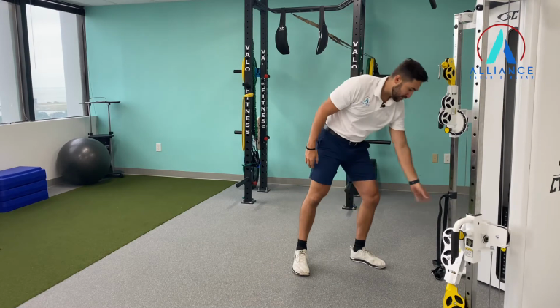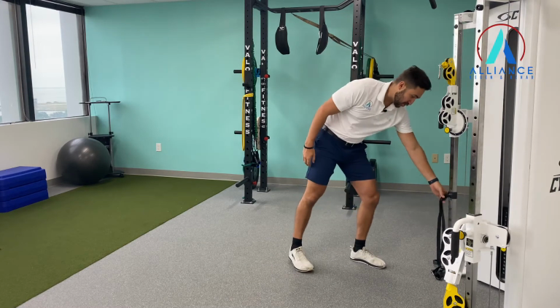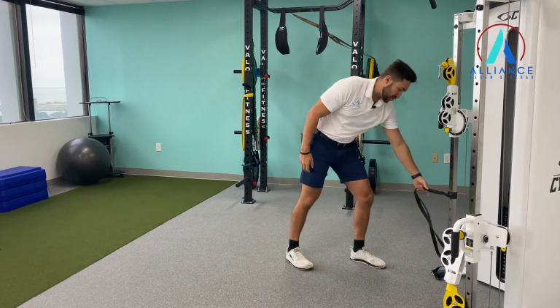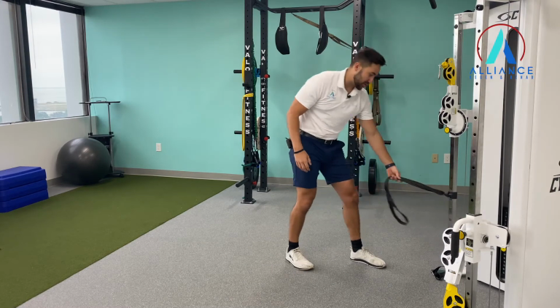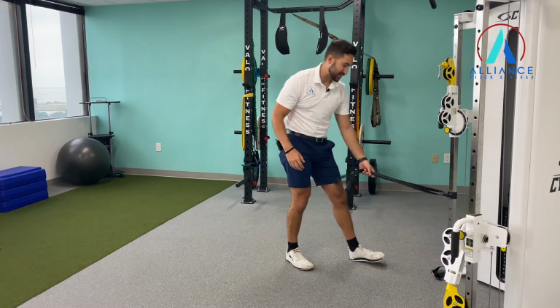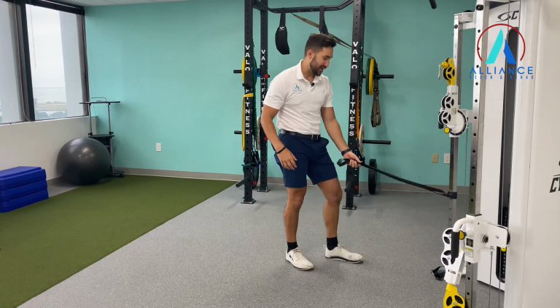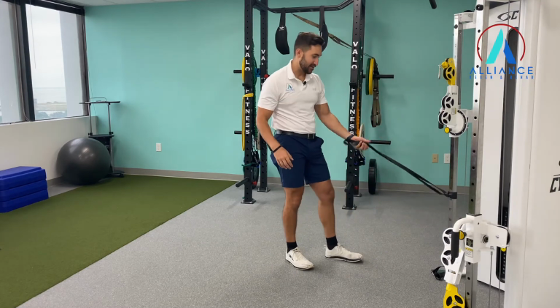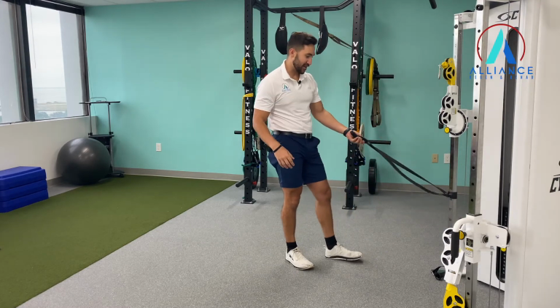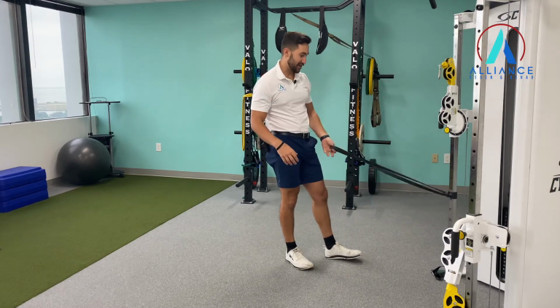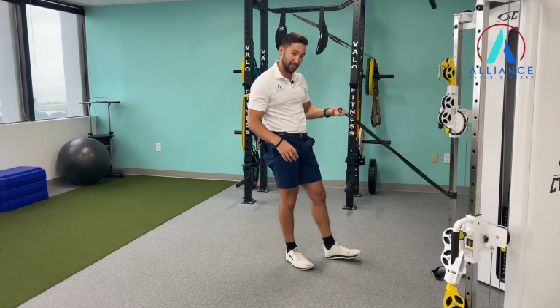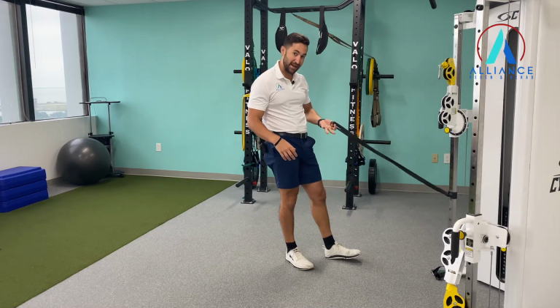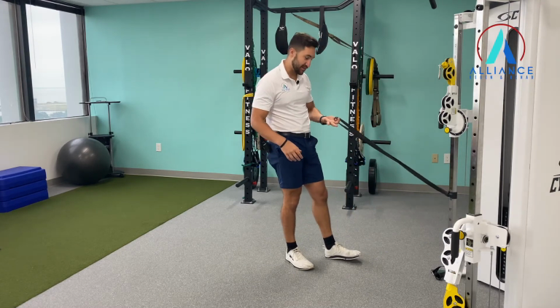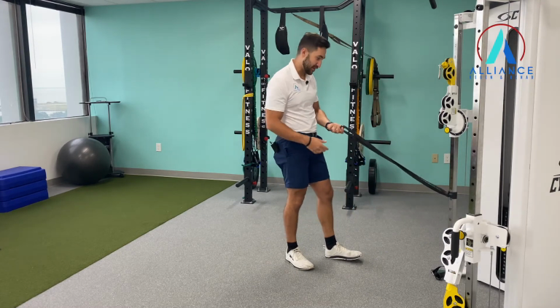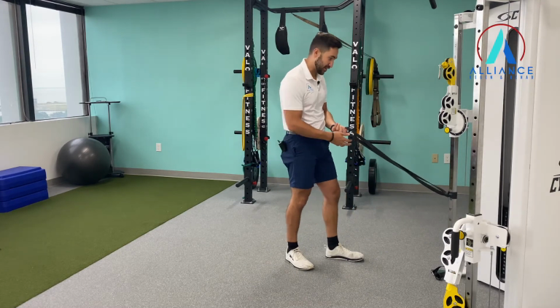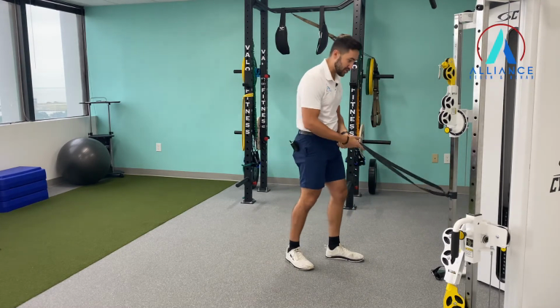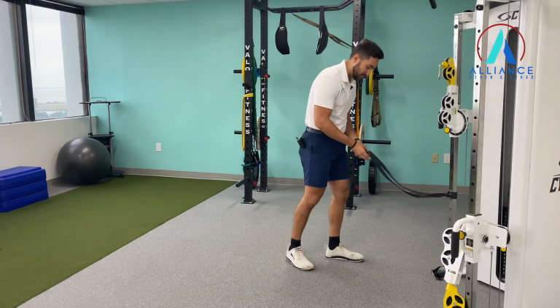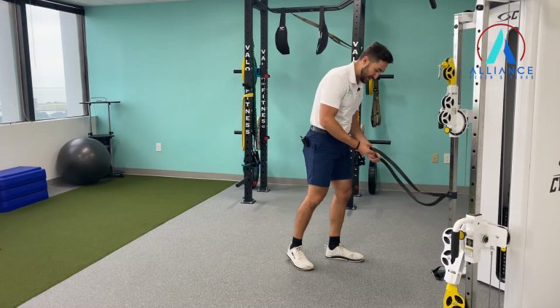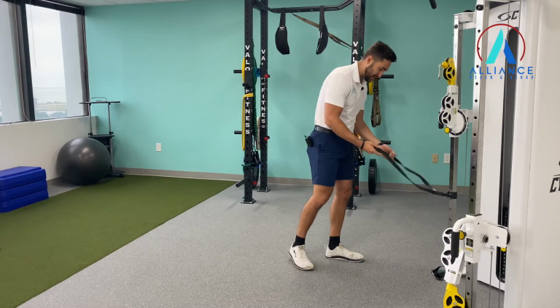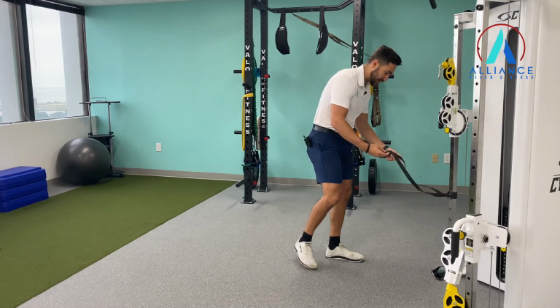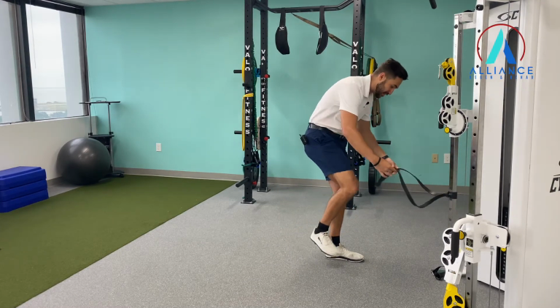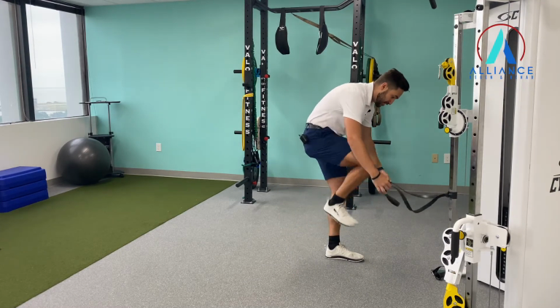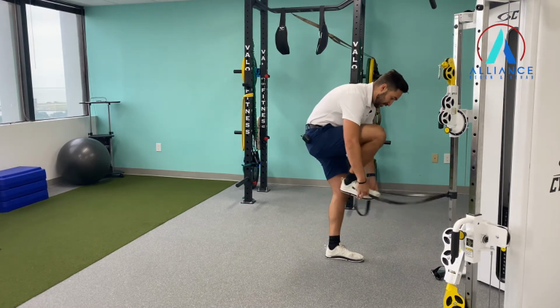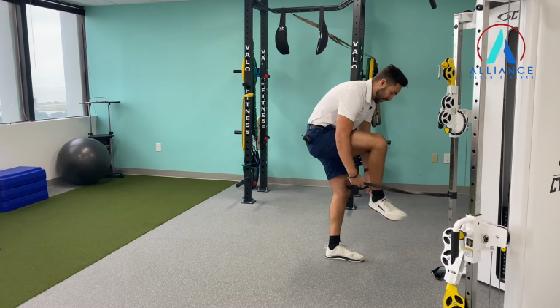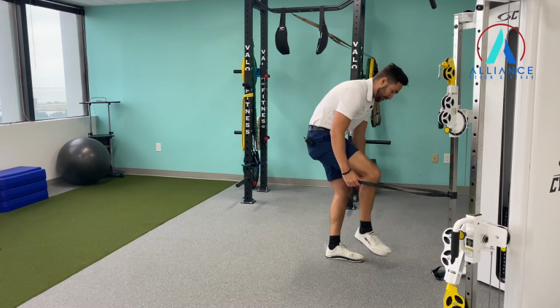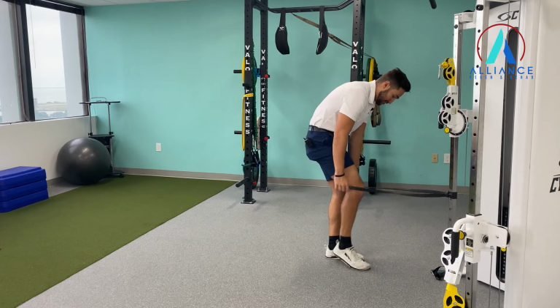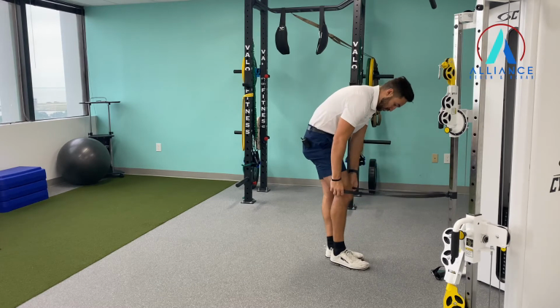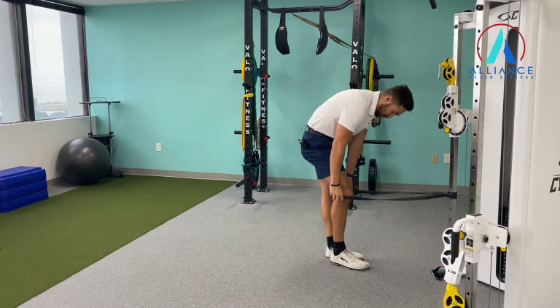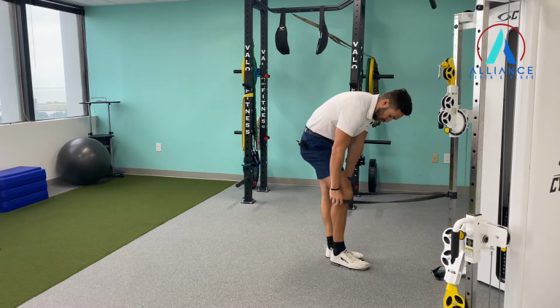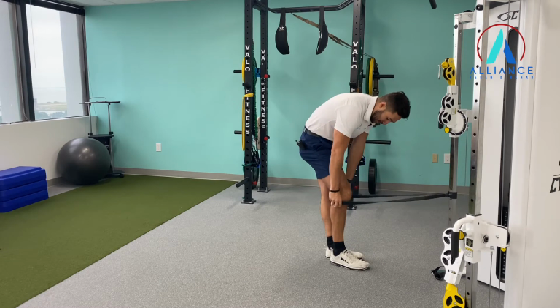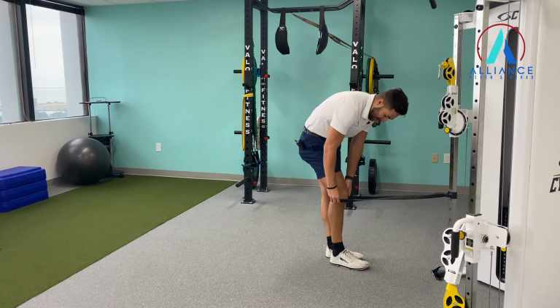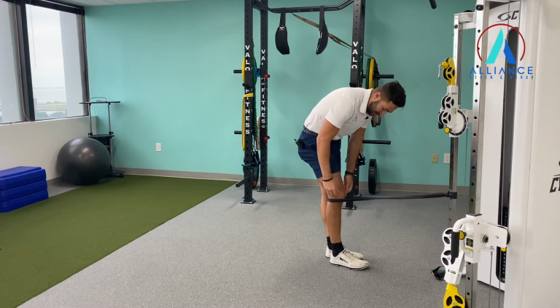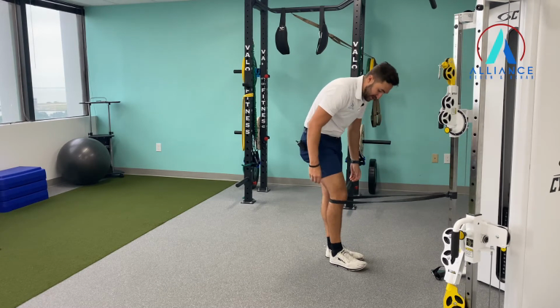What you want to do is get a band — a strong band if you can — and put it right behind your knee.